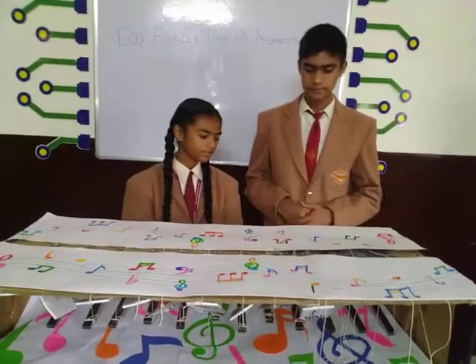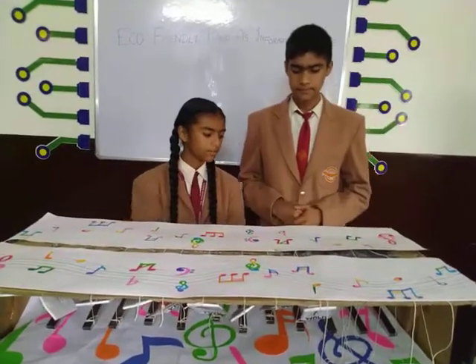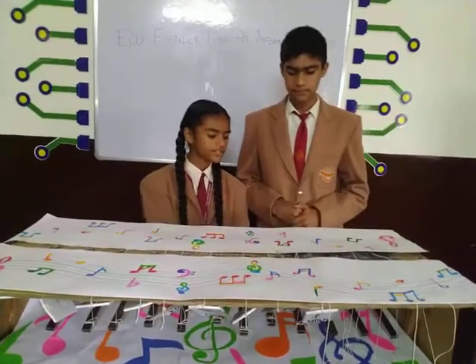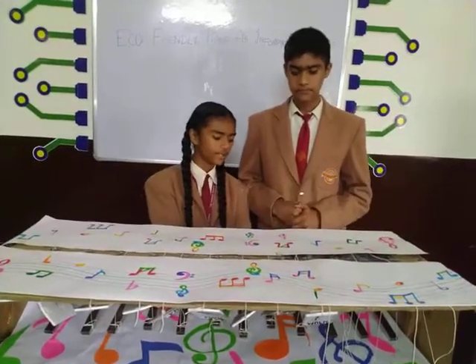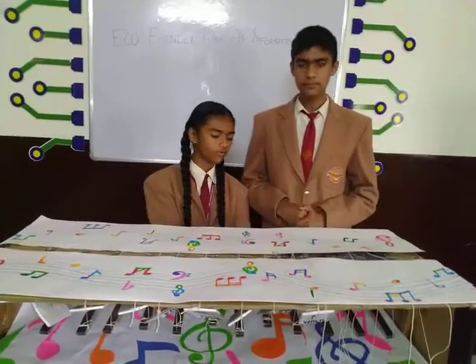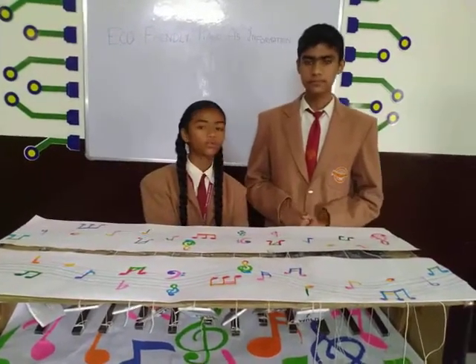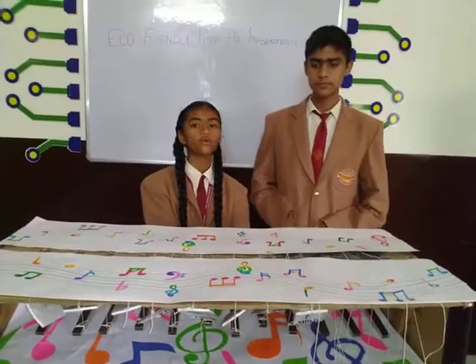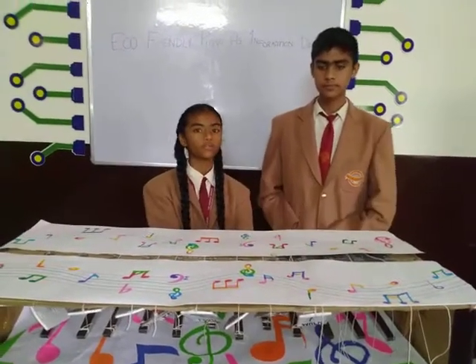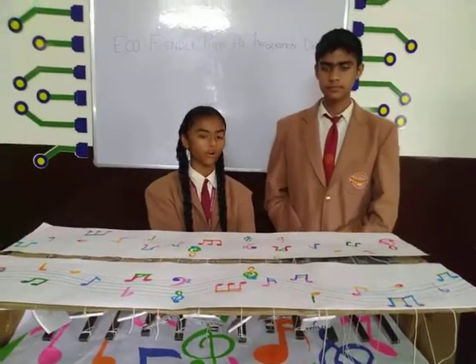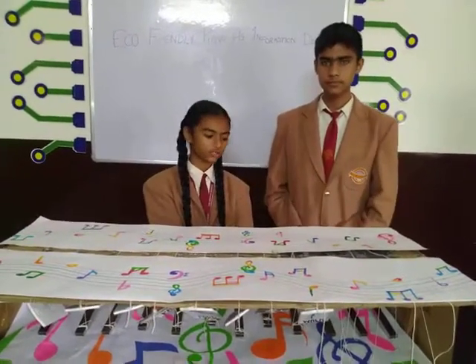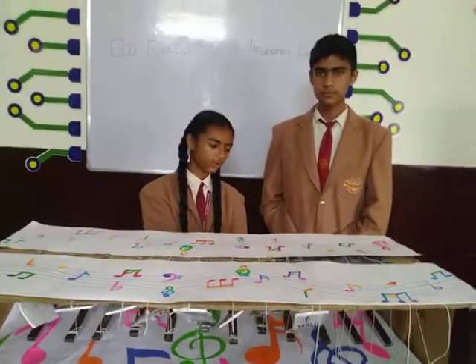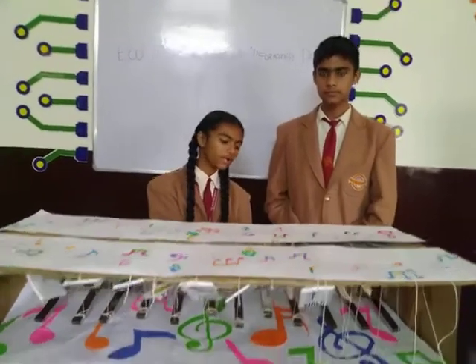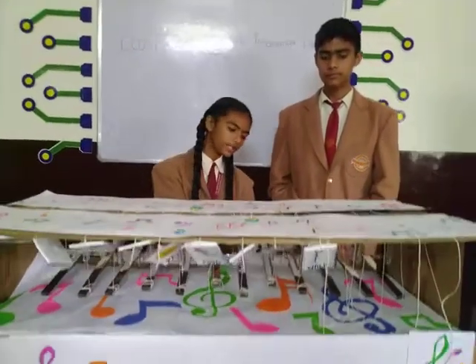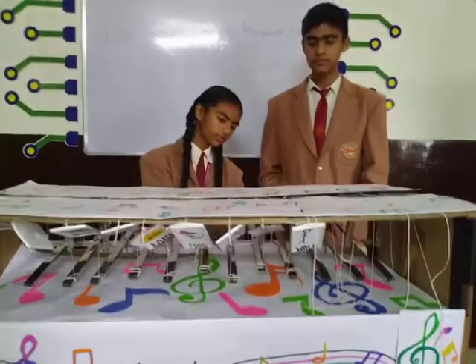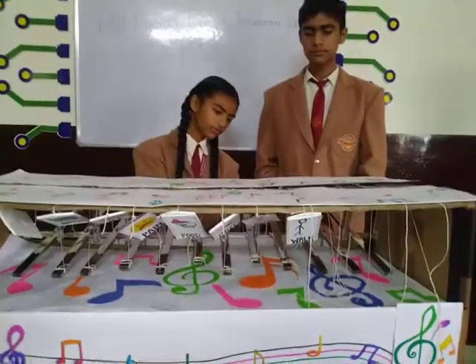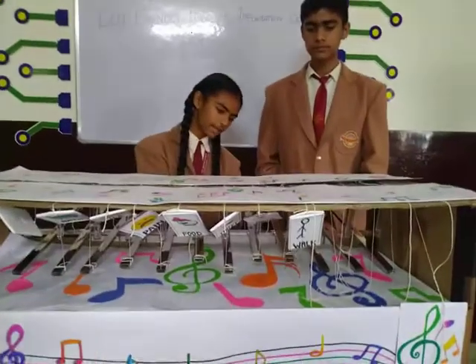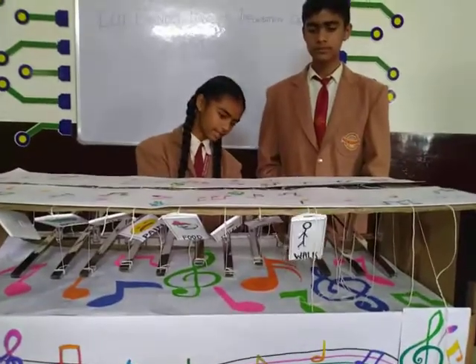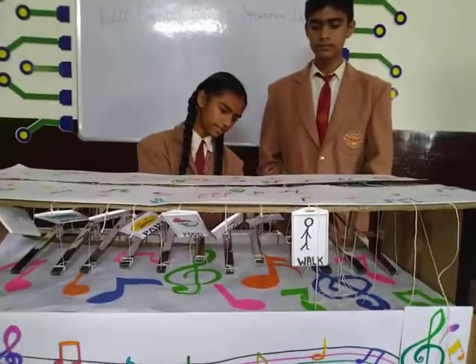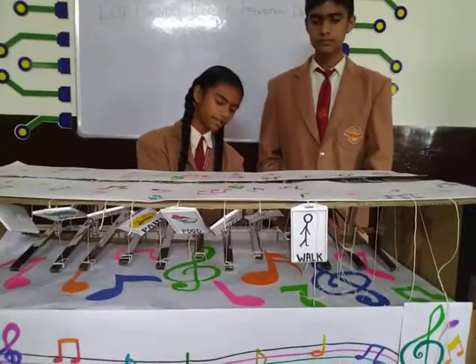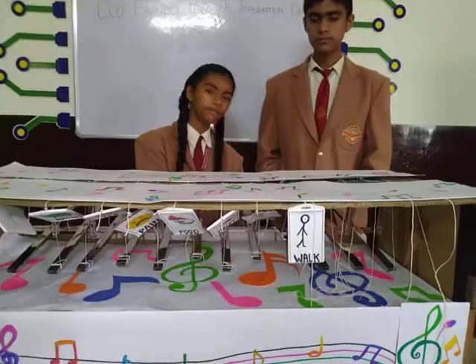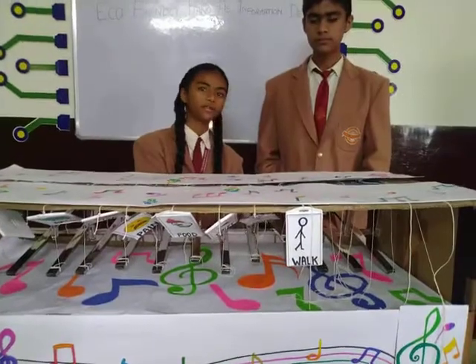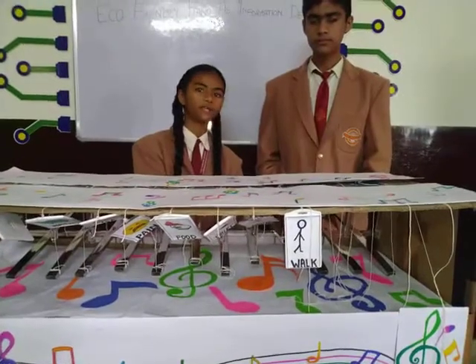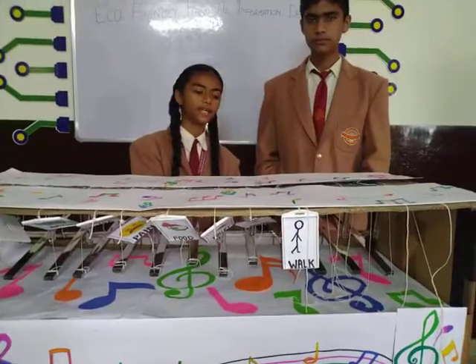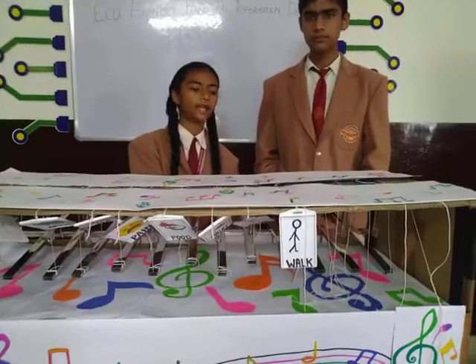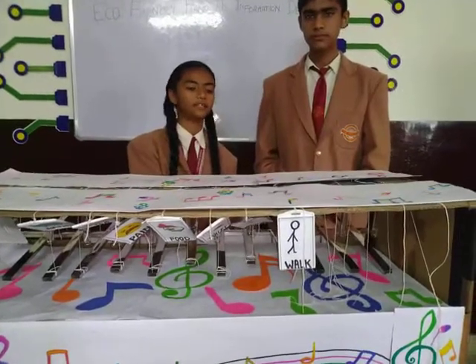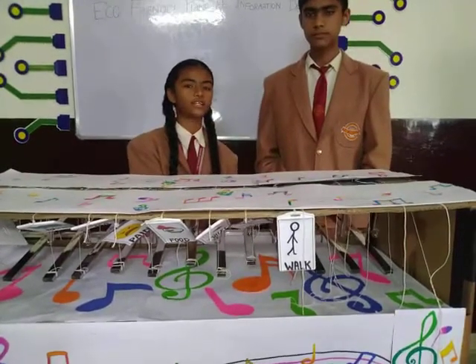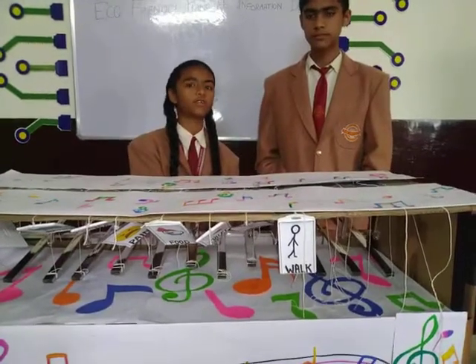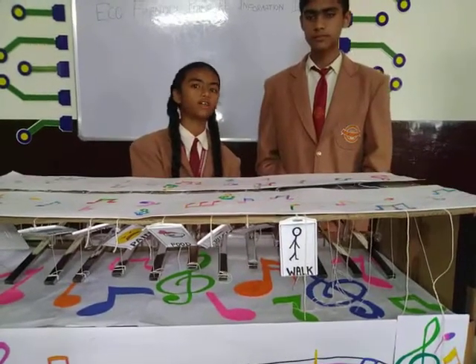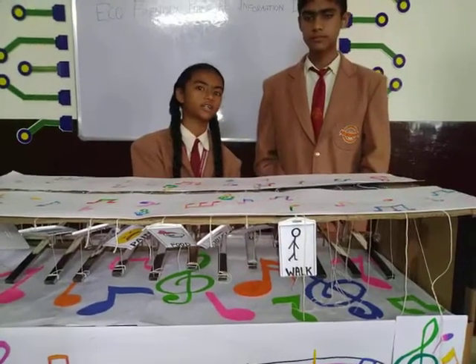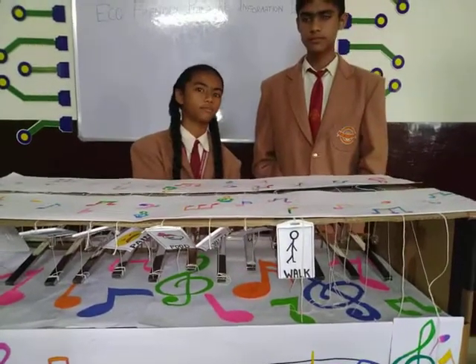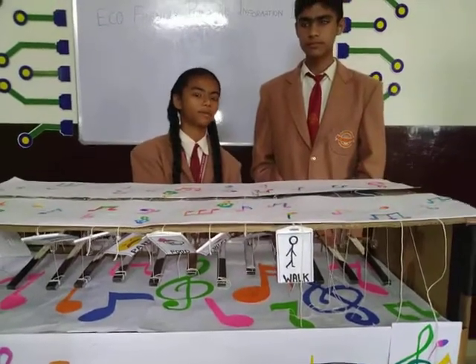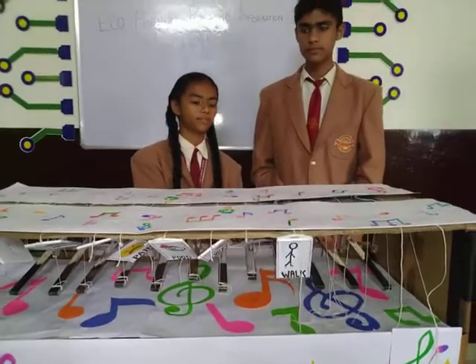Suppose the child wants to go for a walk — he should press the particular key, and the flashcard will also come up here.